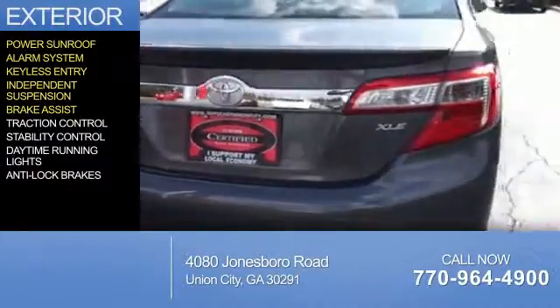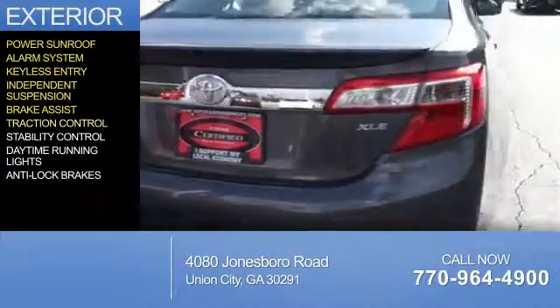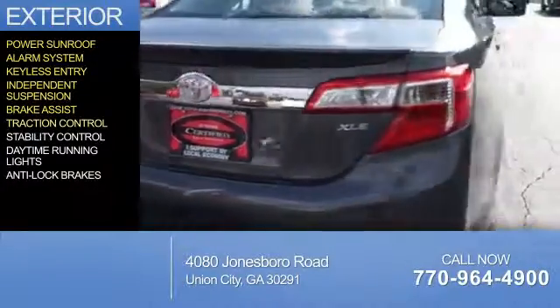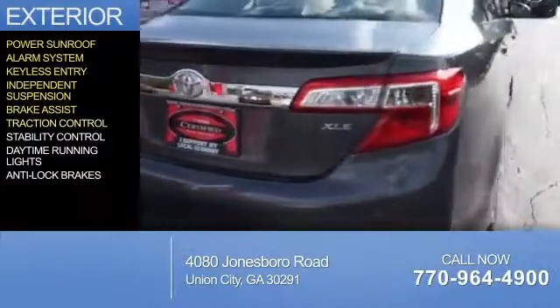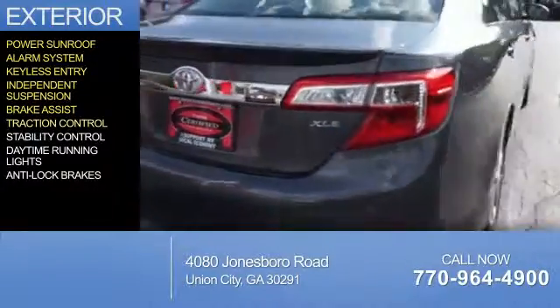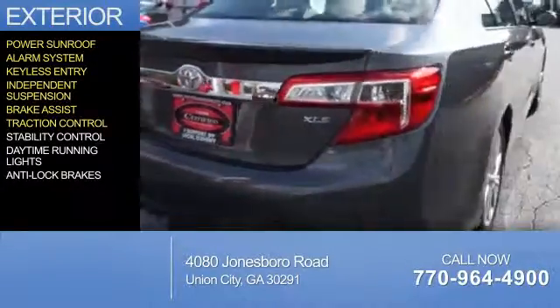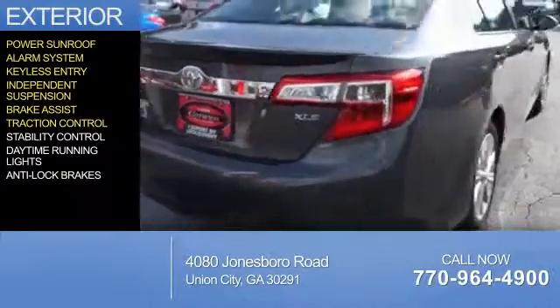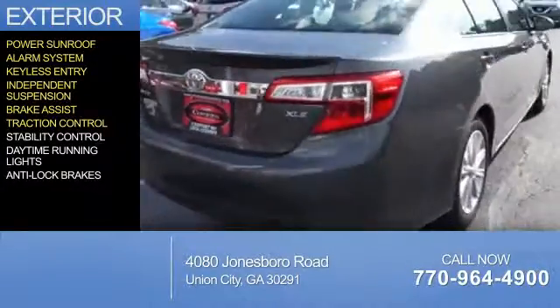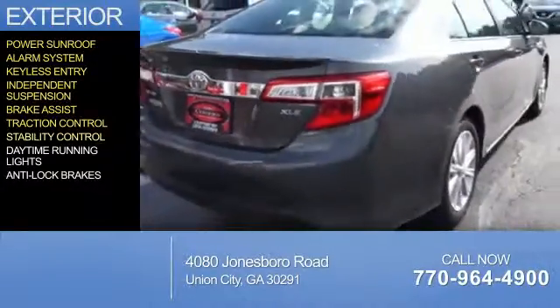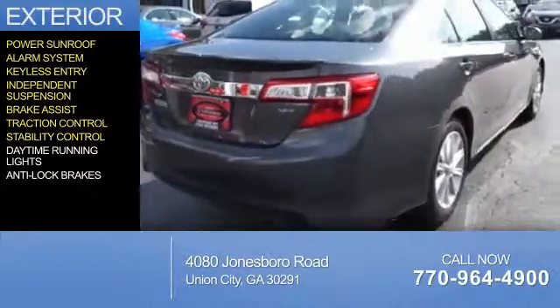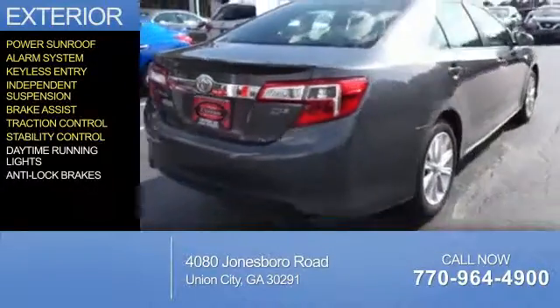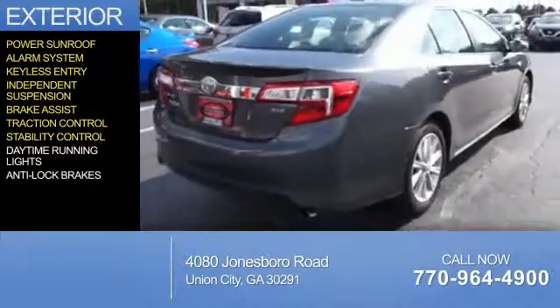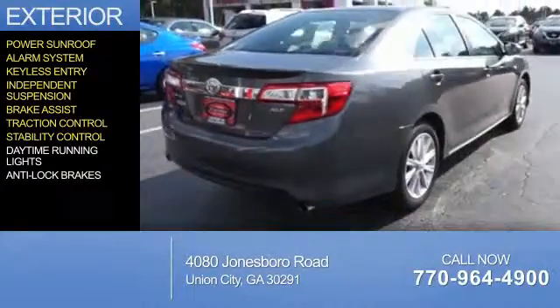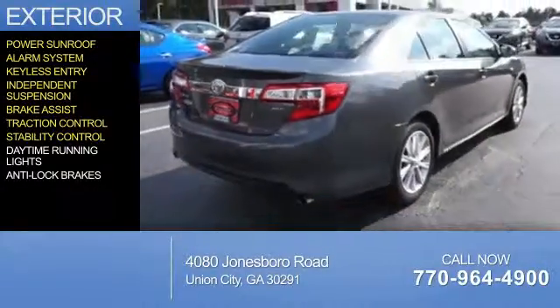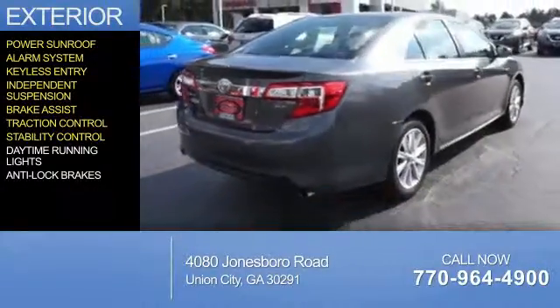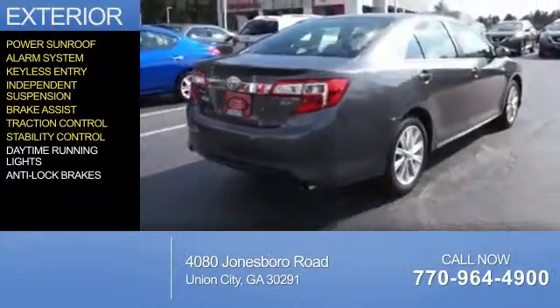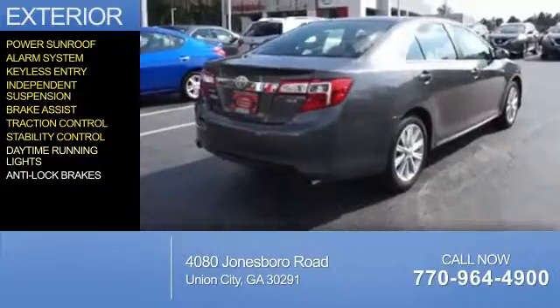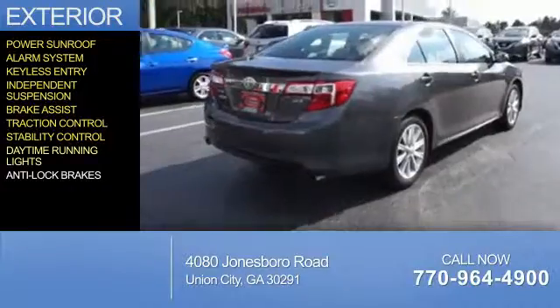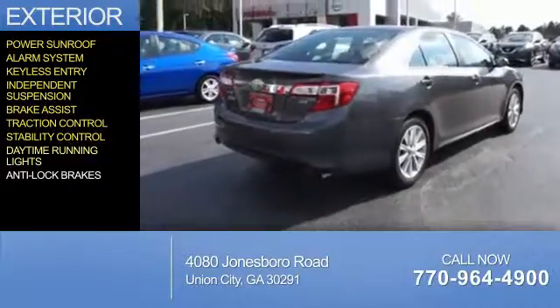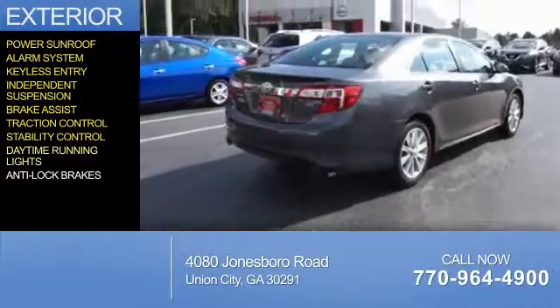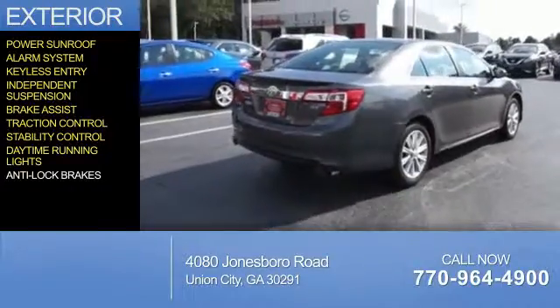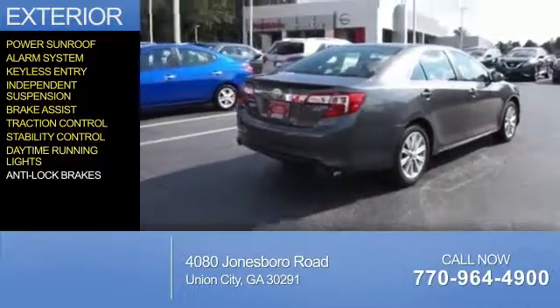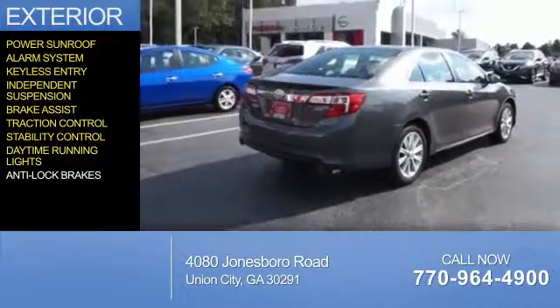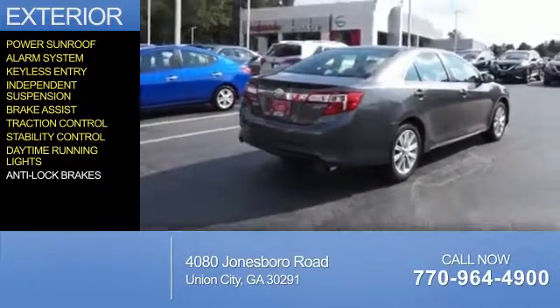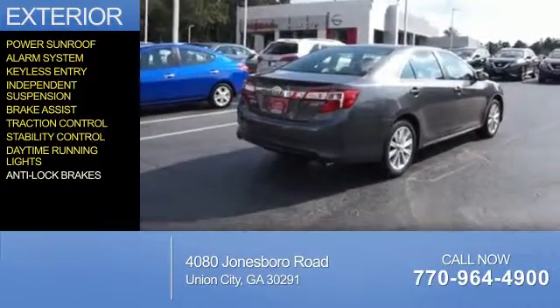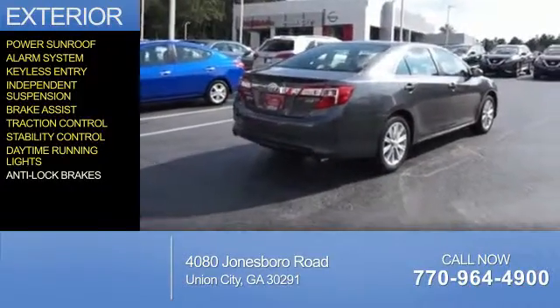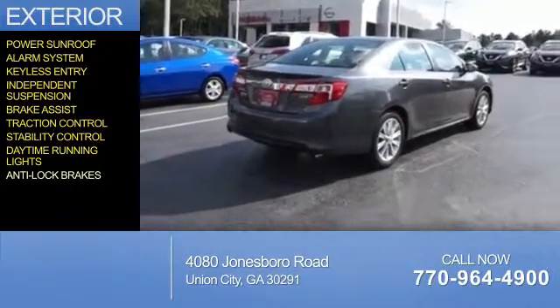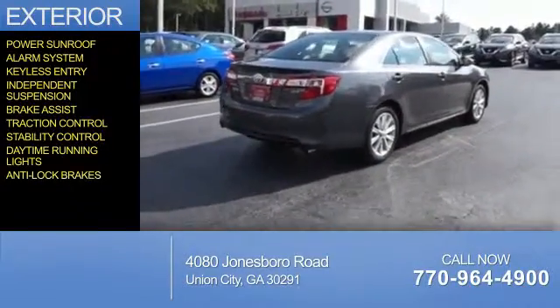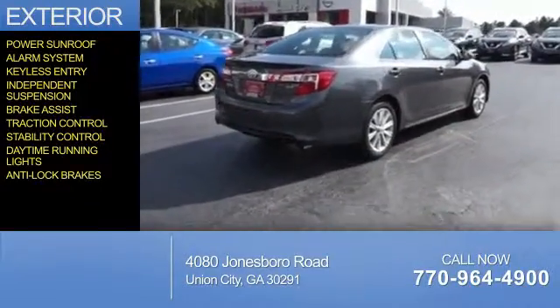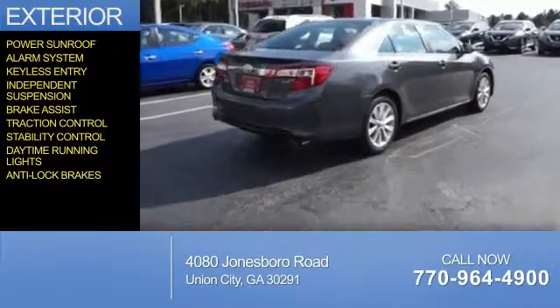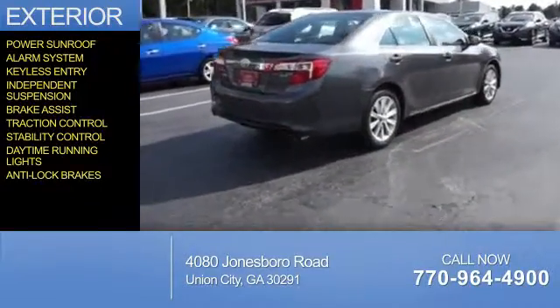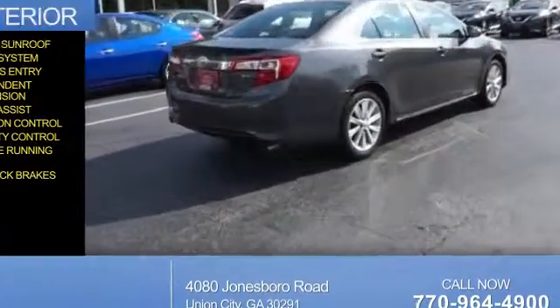Traction control, stability control, daytime running lights, and anti-lock brakes are also included.